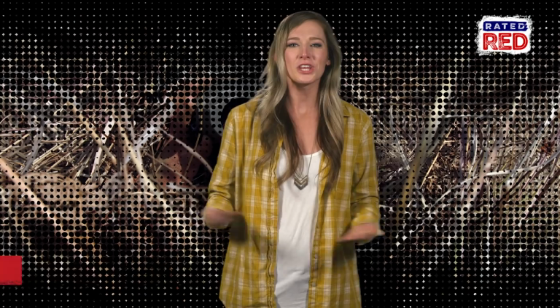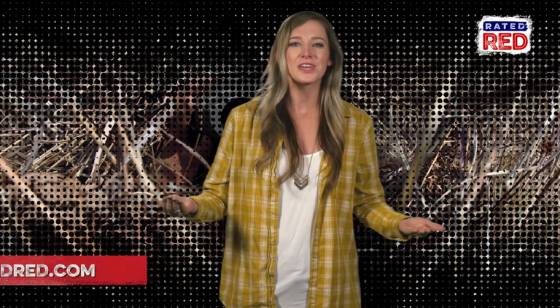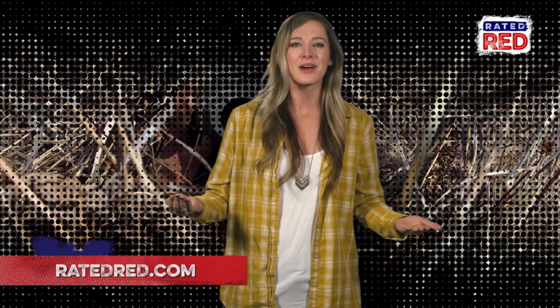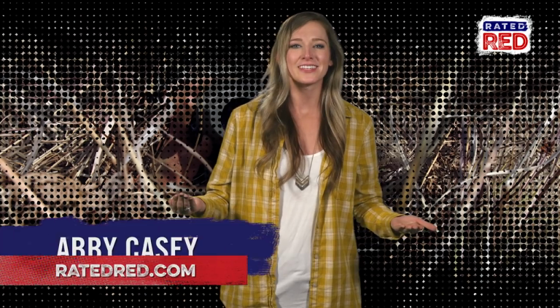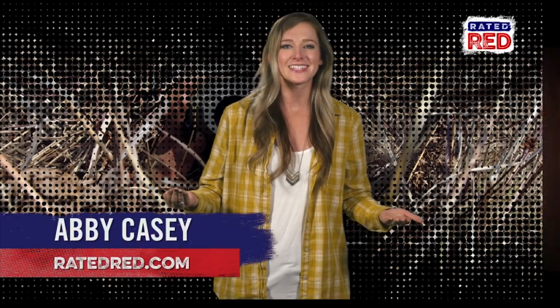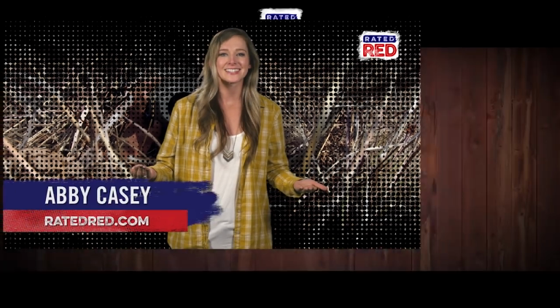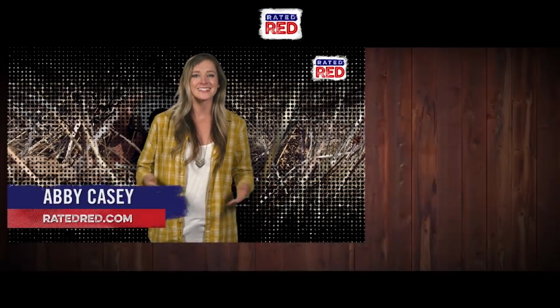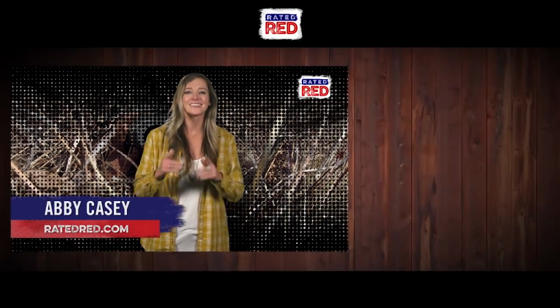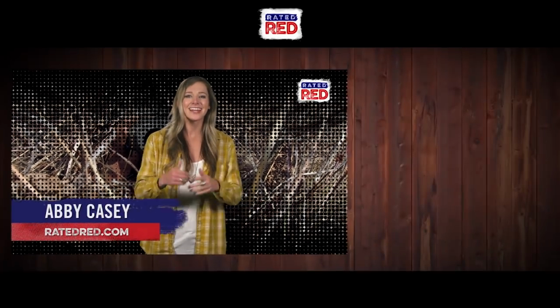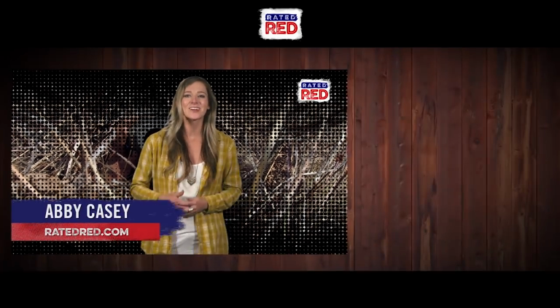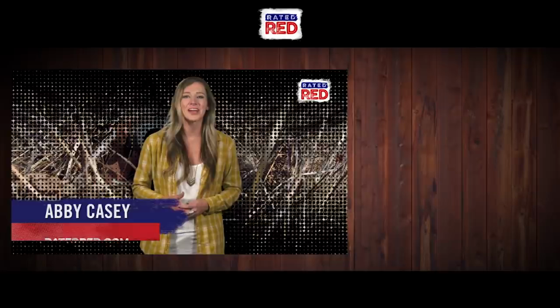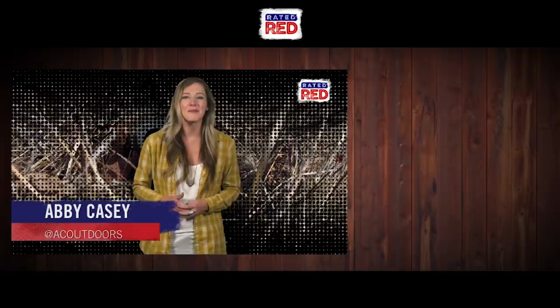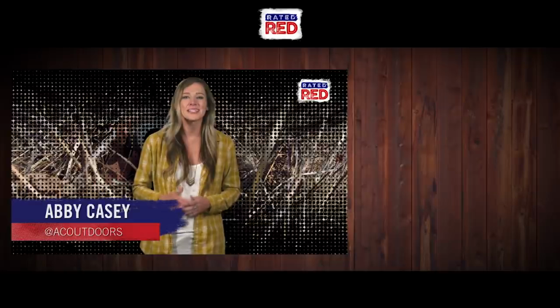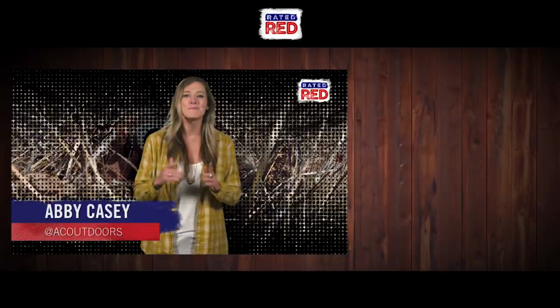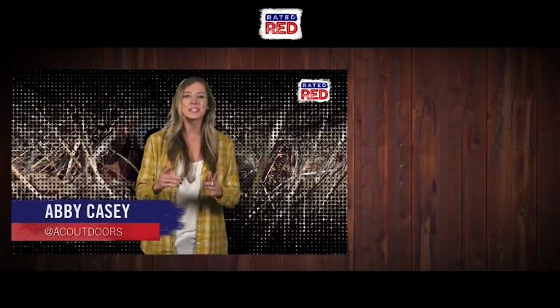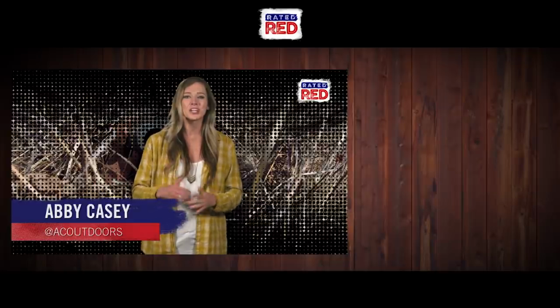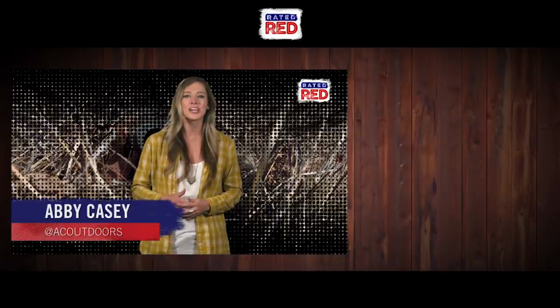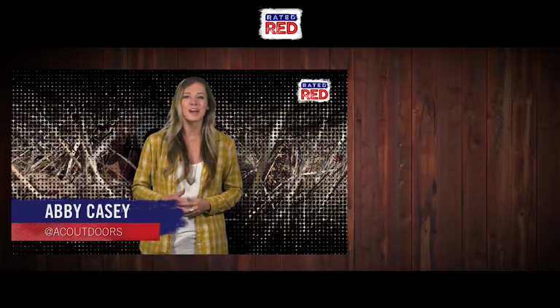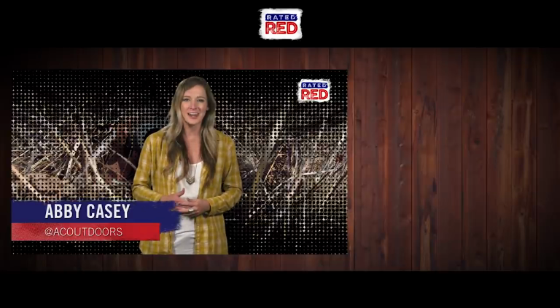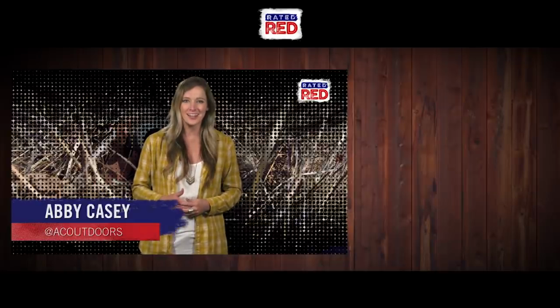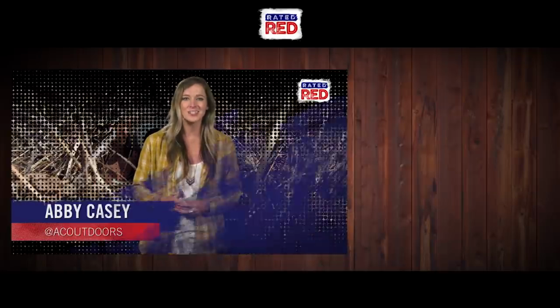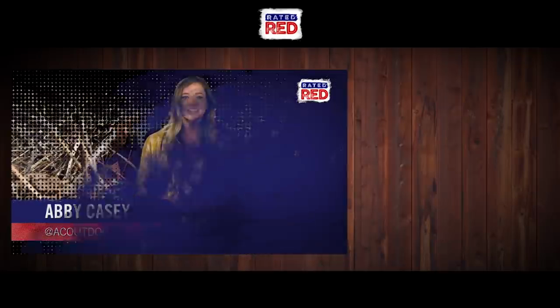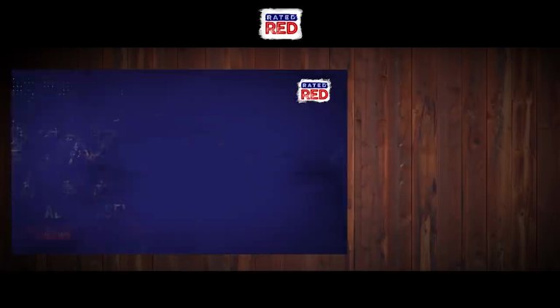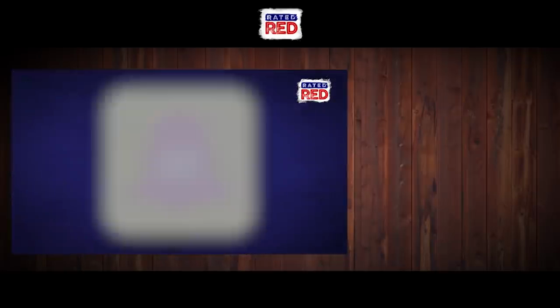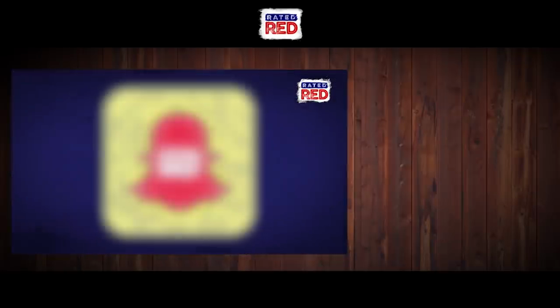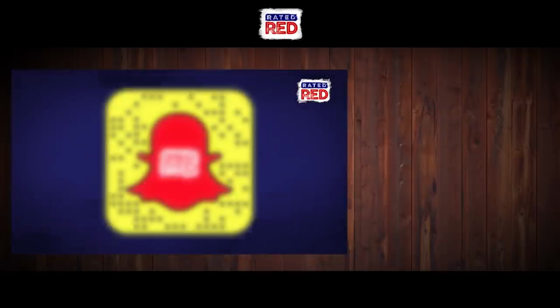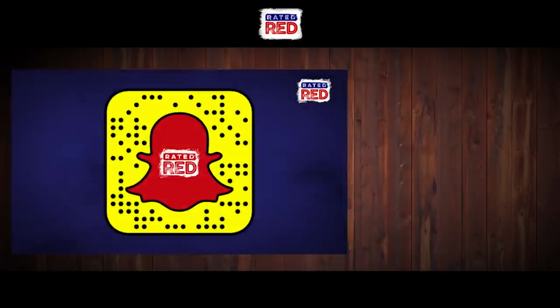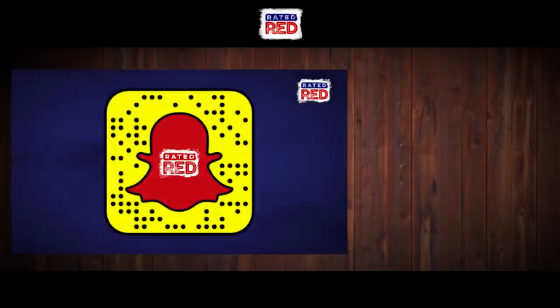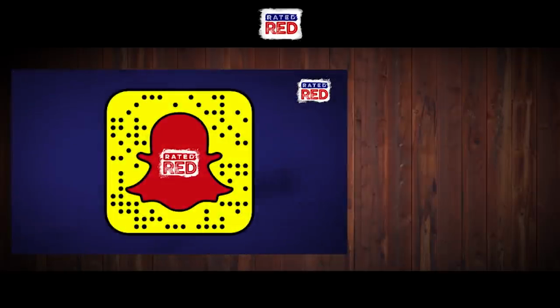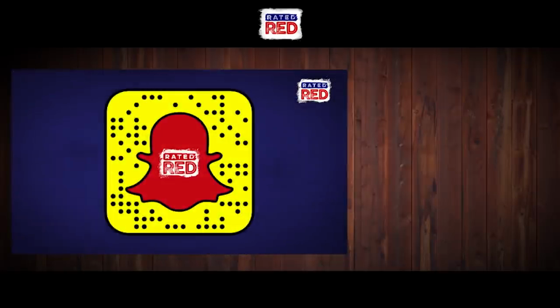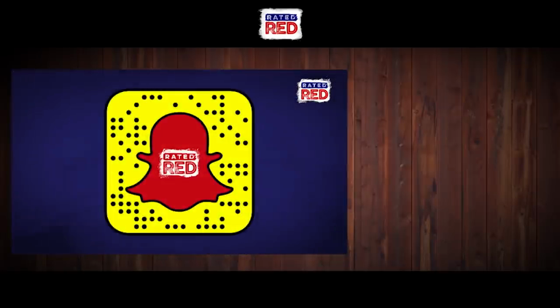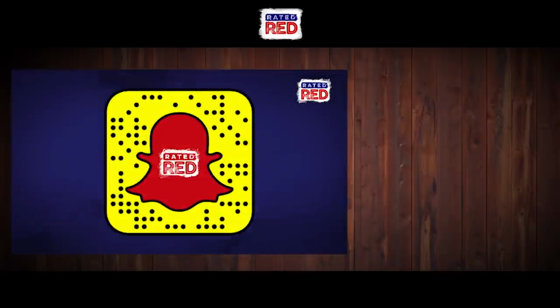What do you think about this sixth sense? Let us know in the comments and be sure to check out Raider Red's new Snapchat Discover Channel. I'm Abby Casey.